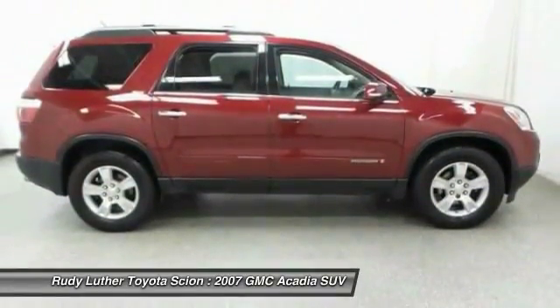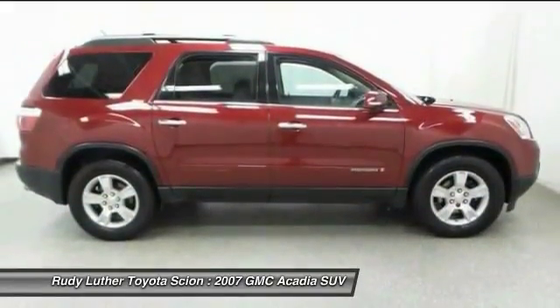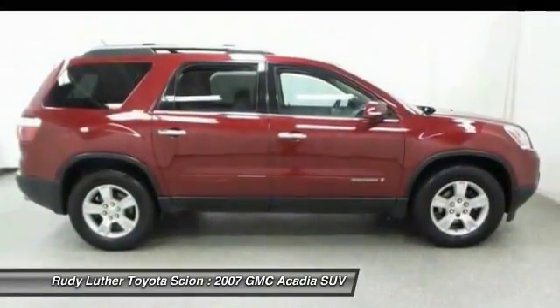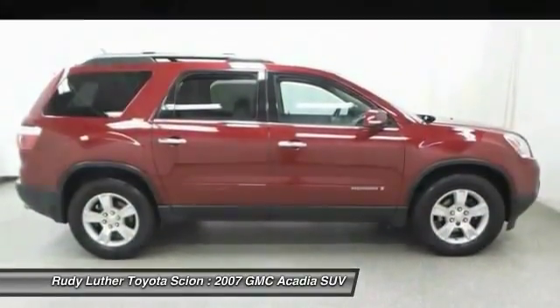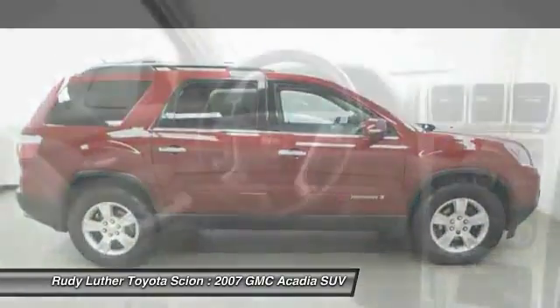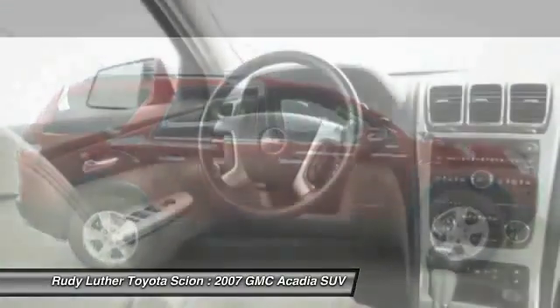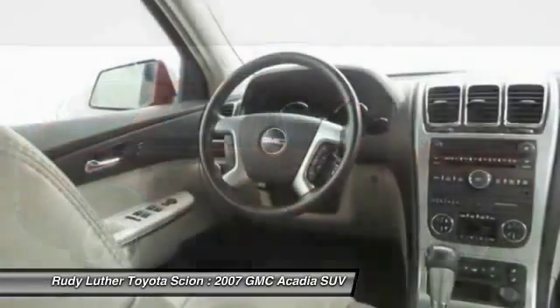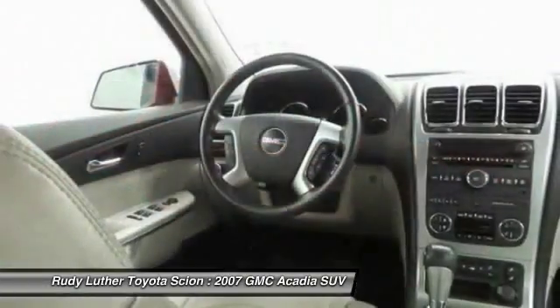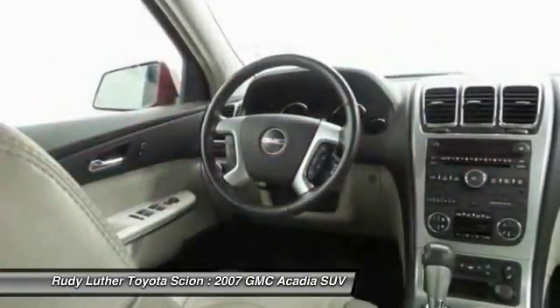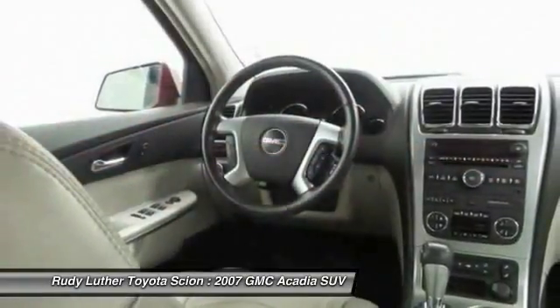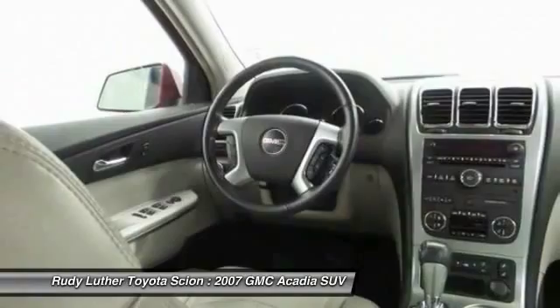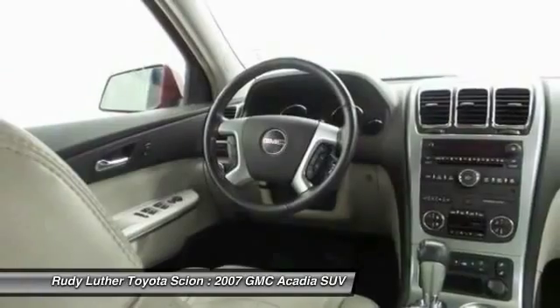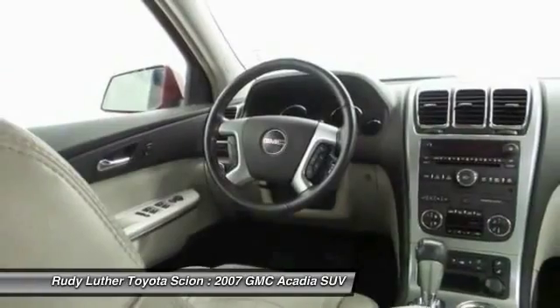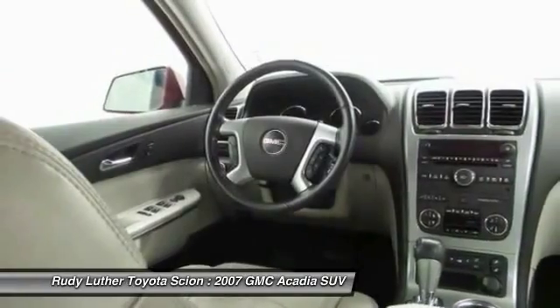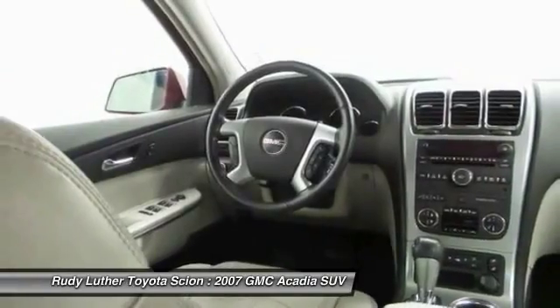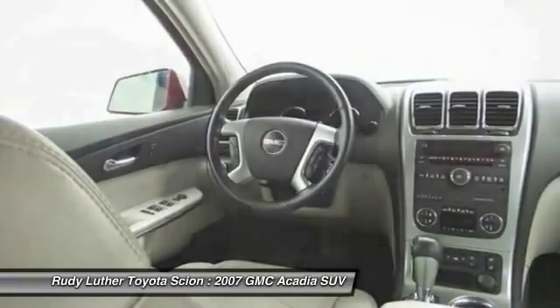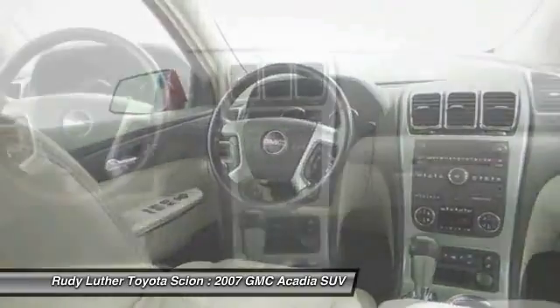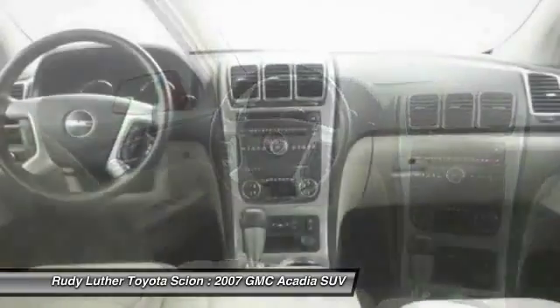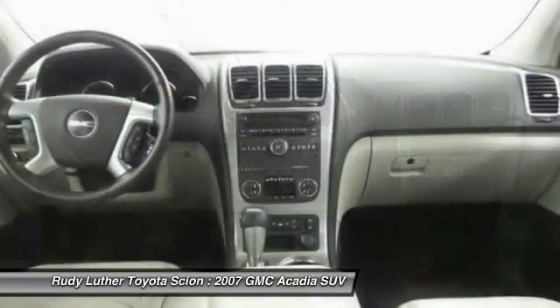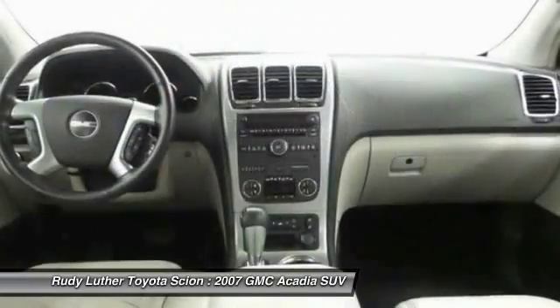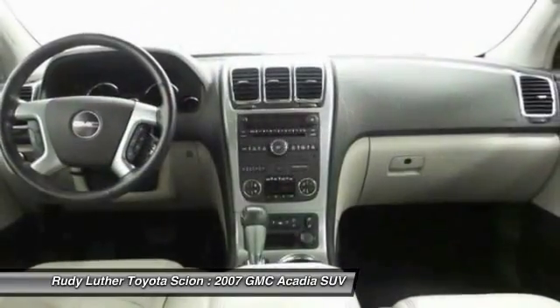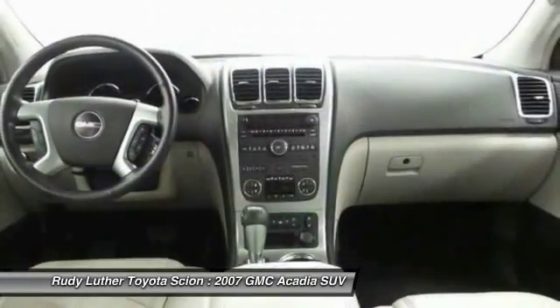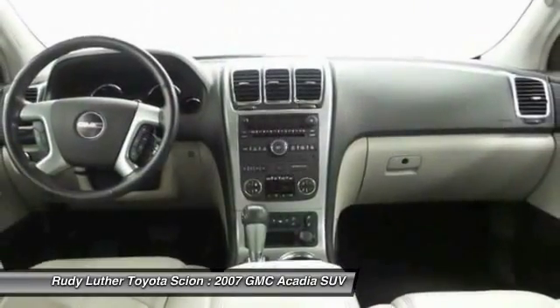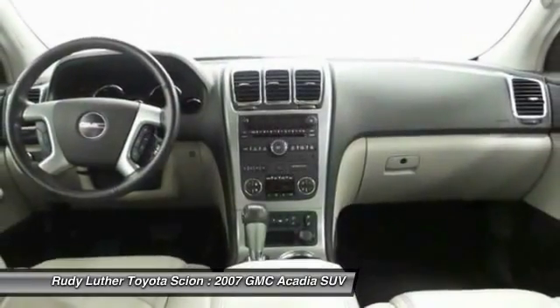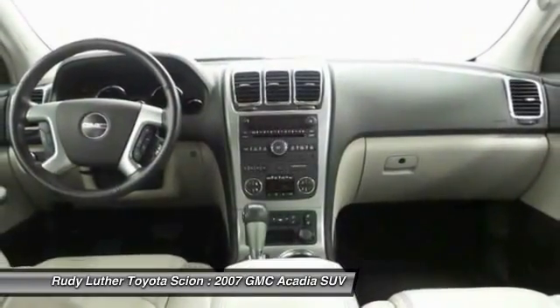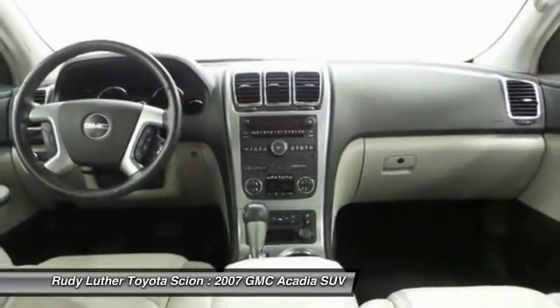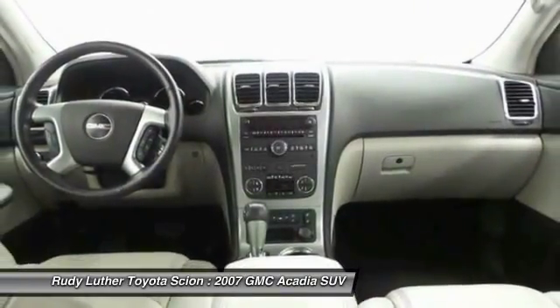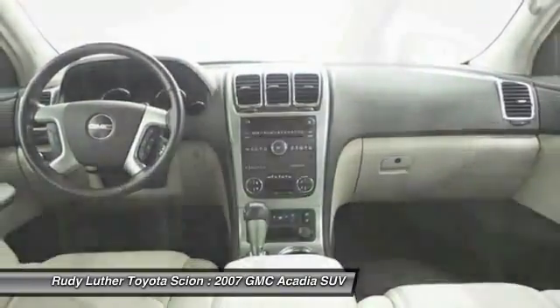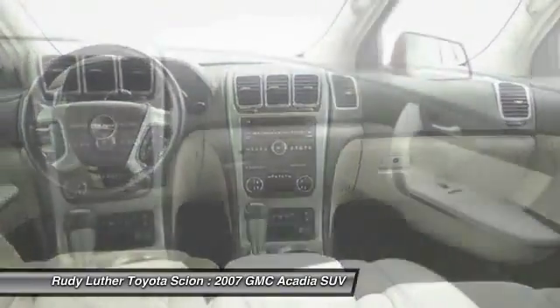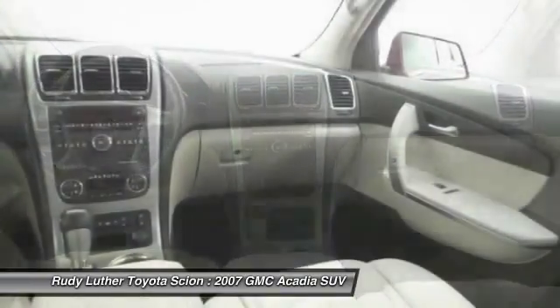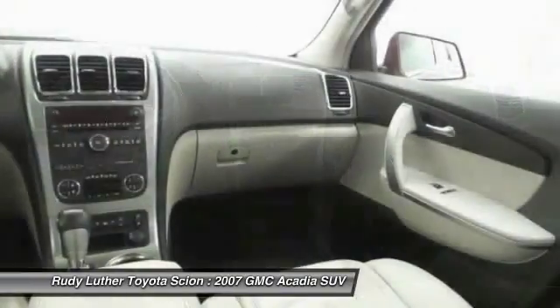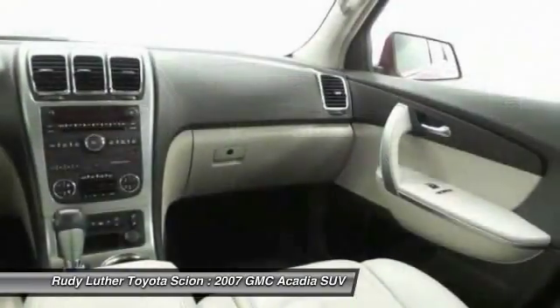Air conditioning, front HomeLink, garage door opener. This beauty will make even your house keys jealous. Drive it today.